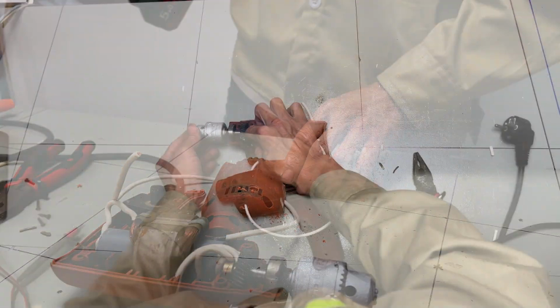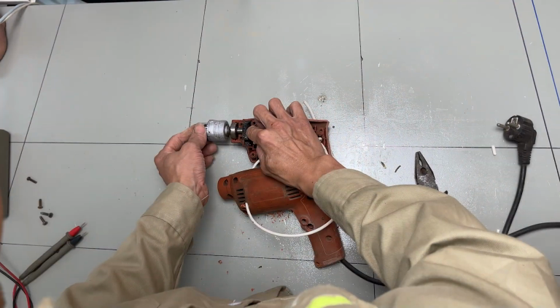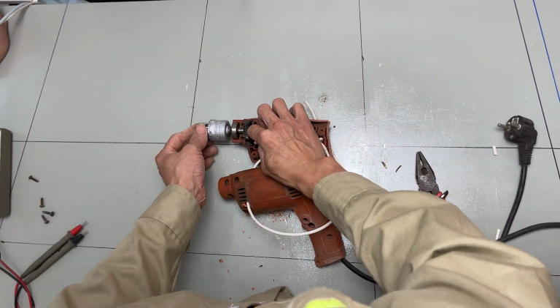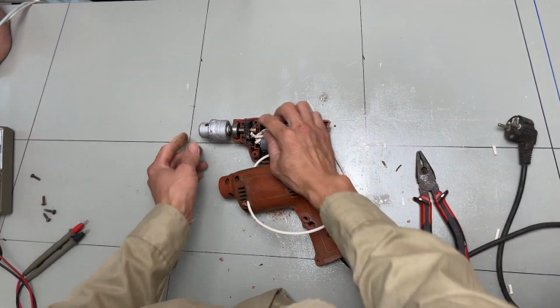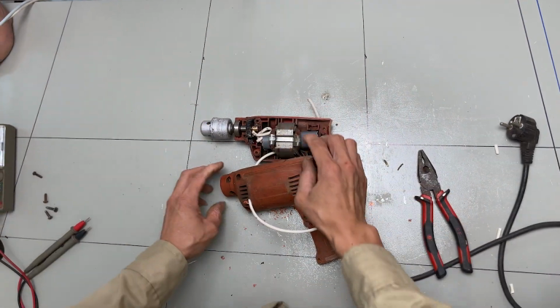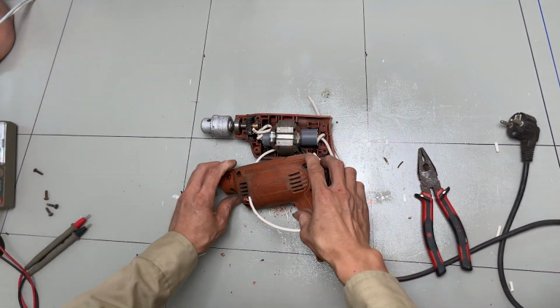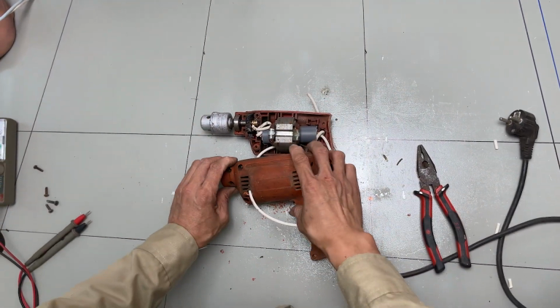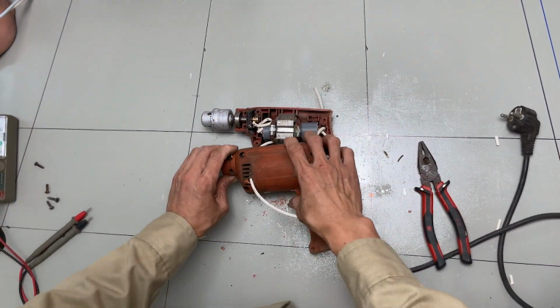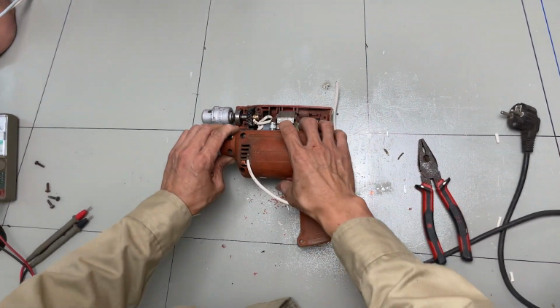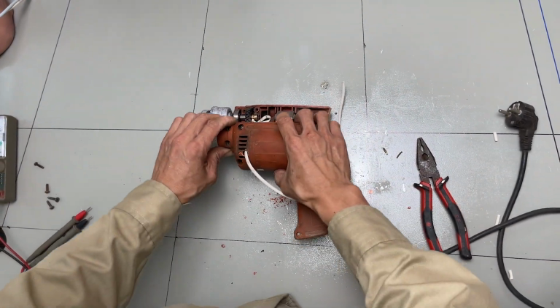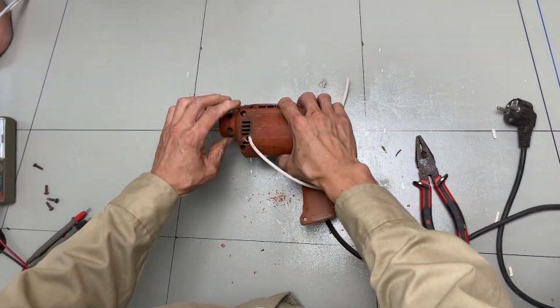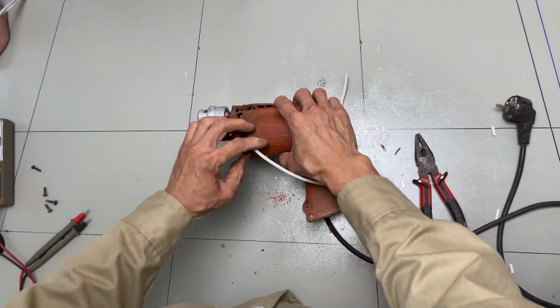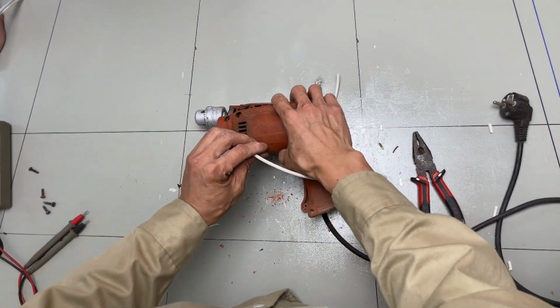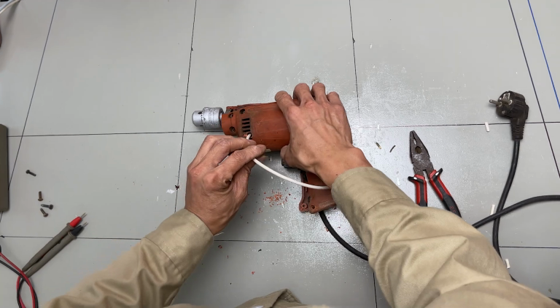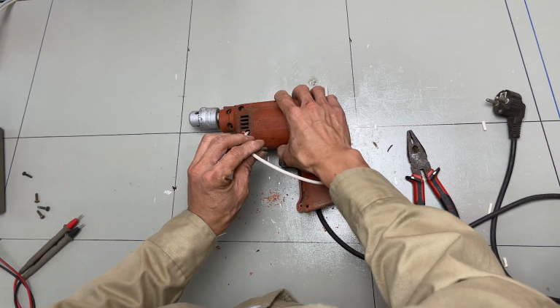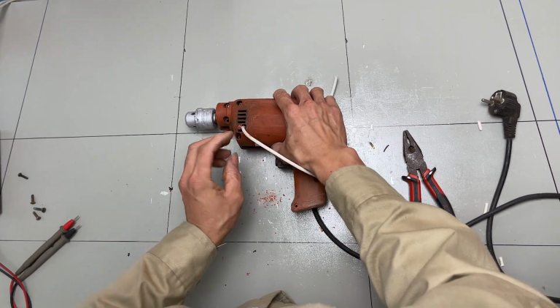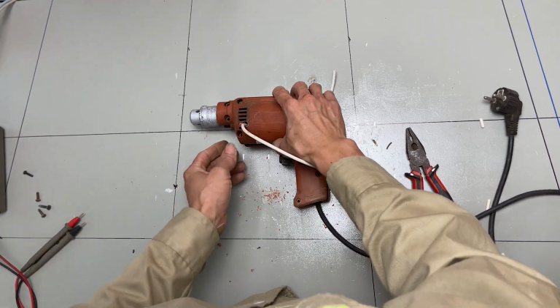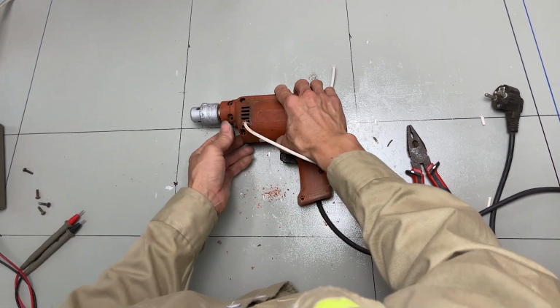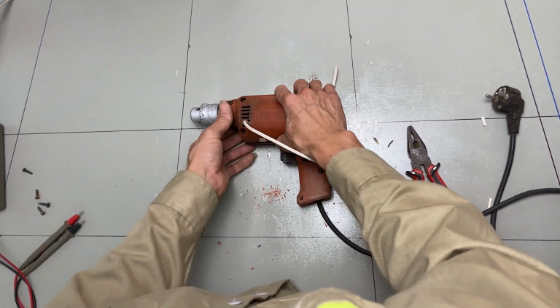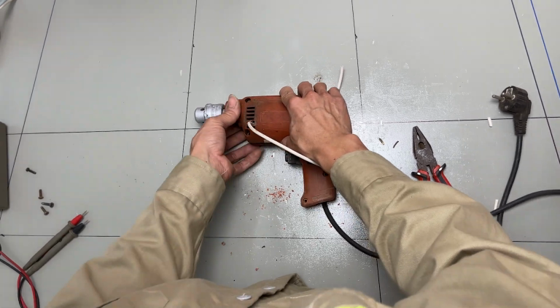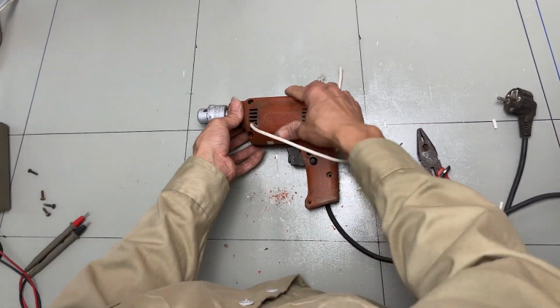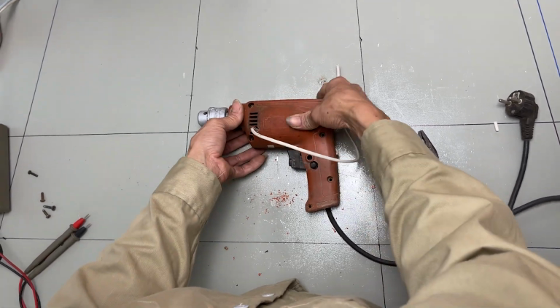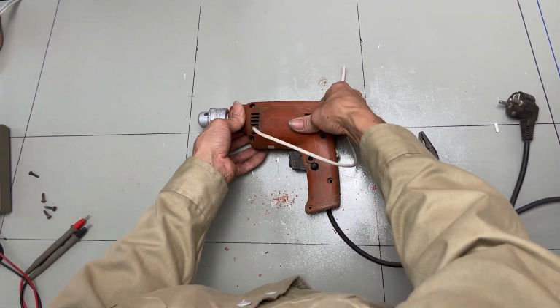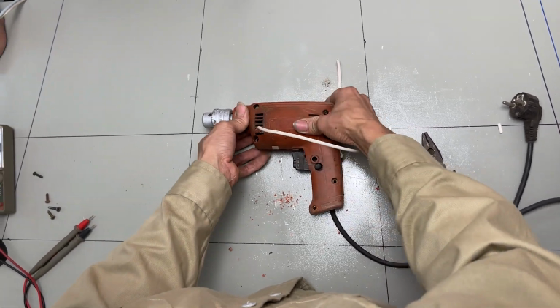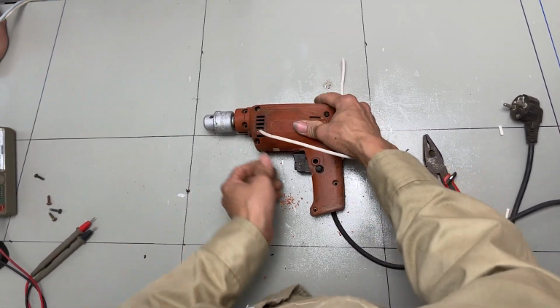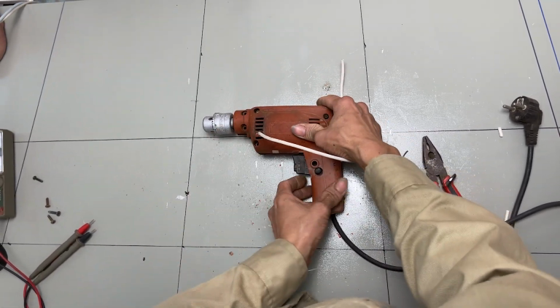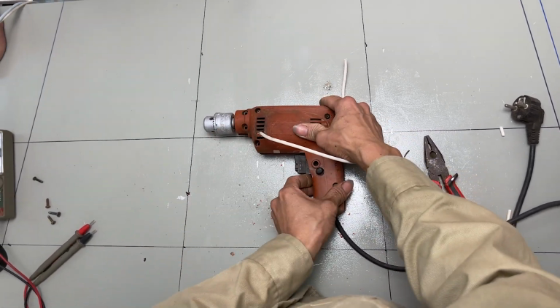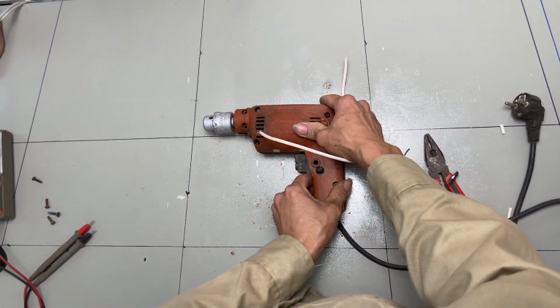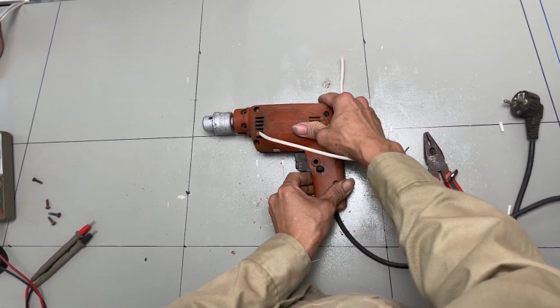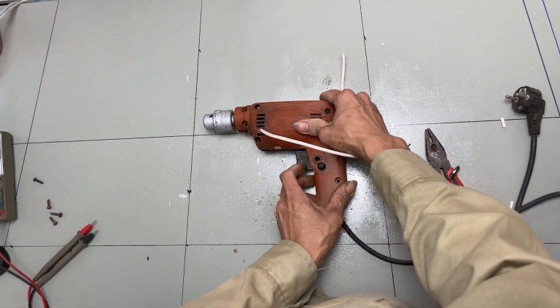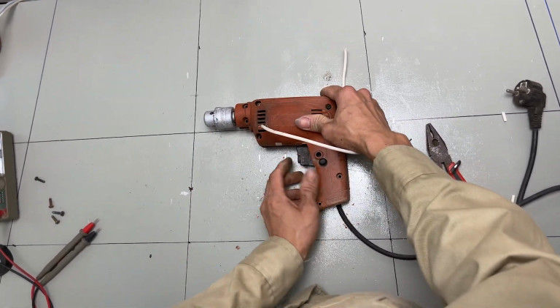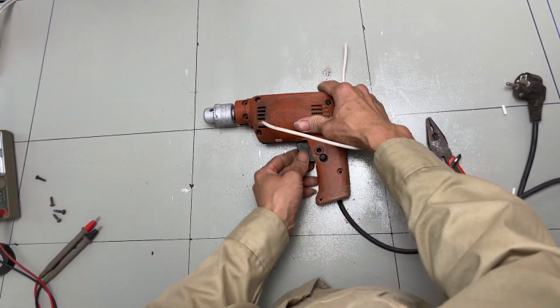Now, let's attach the remaining side of the welding machine housing.